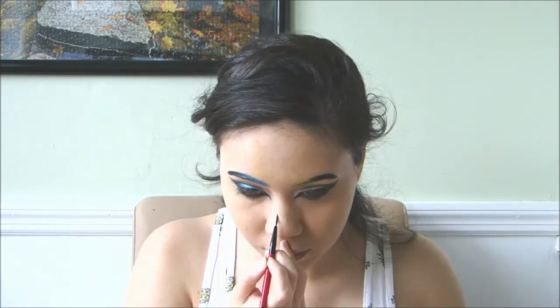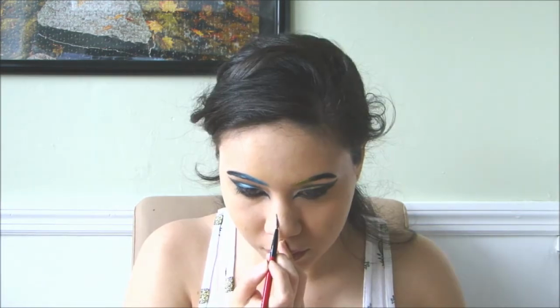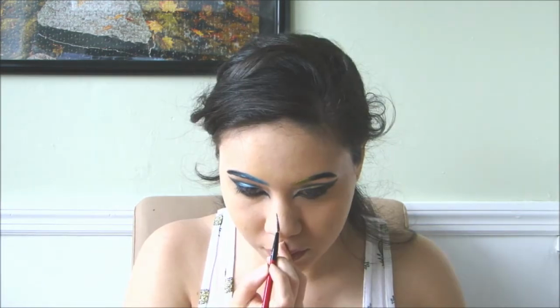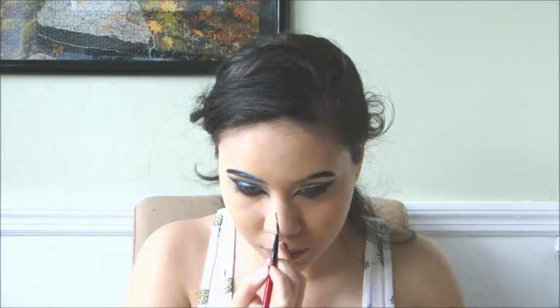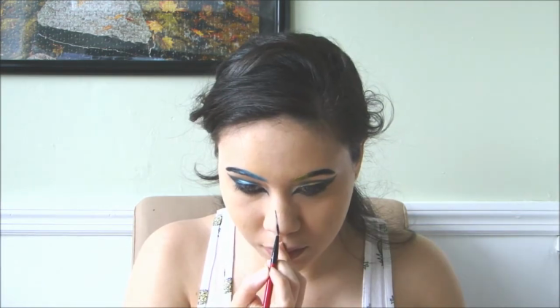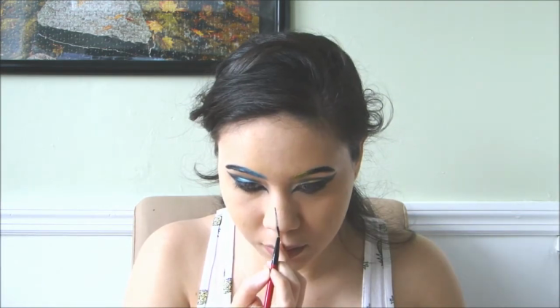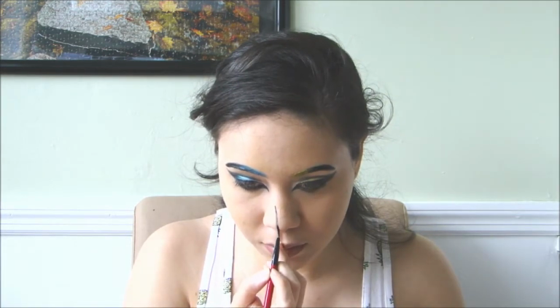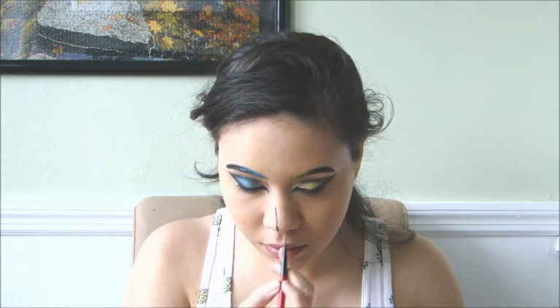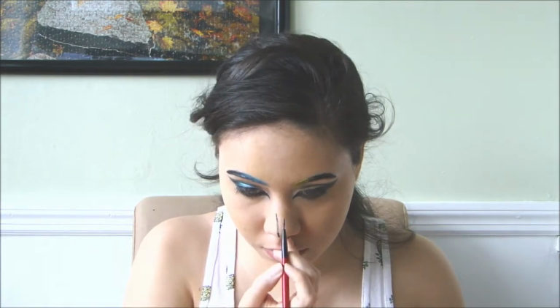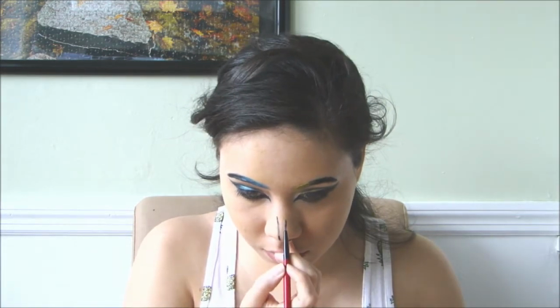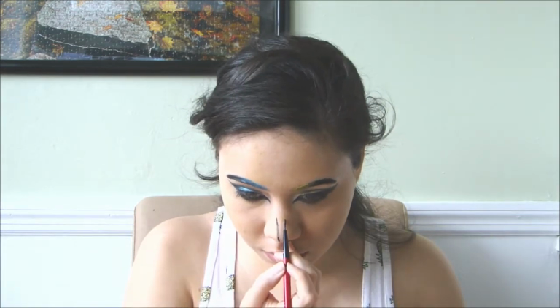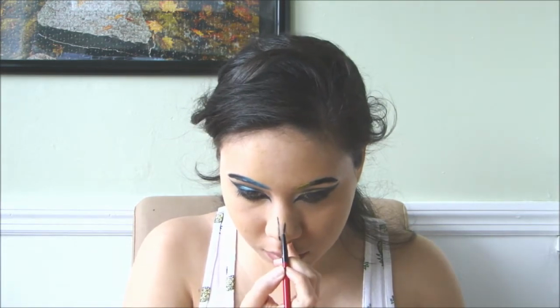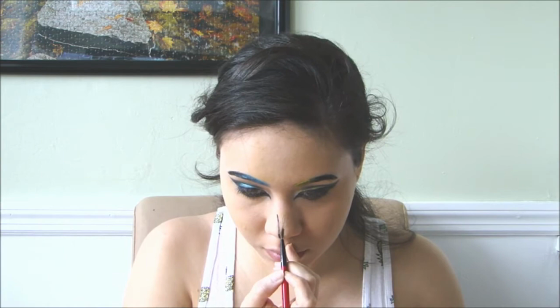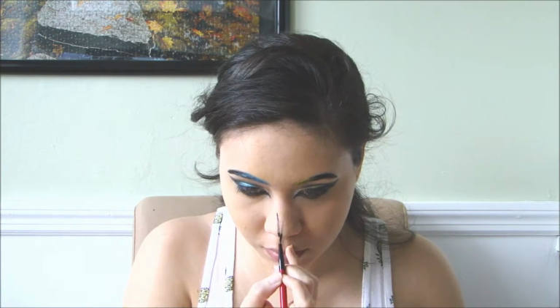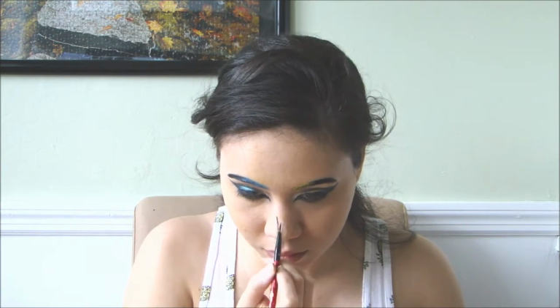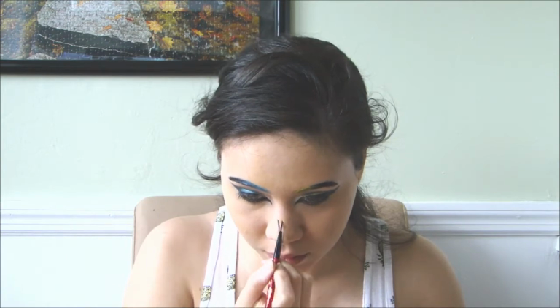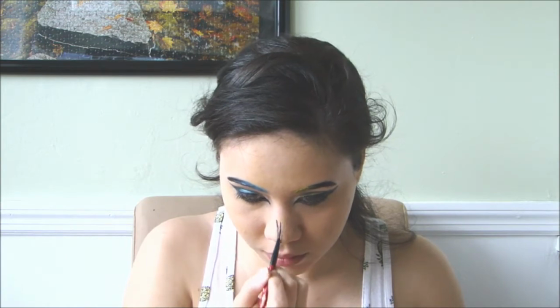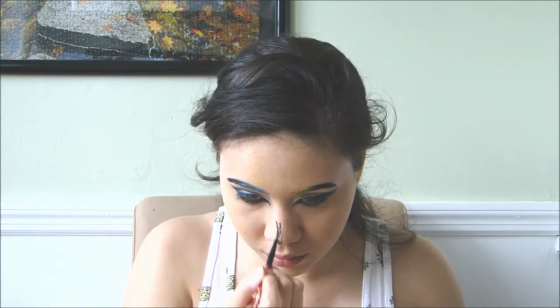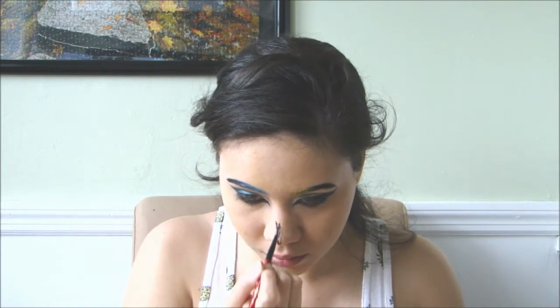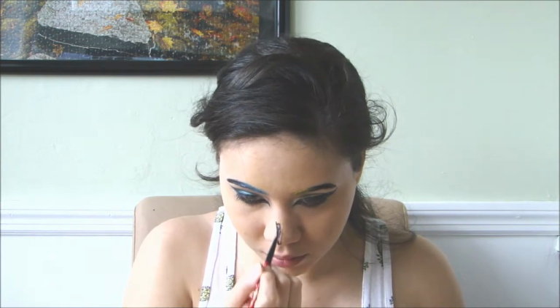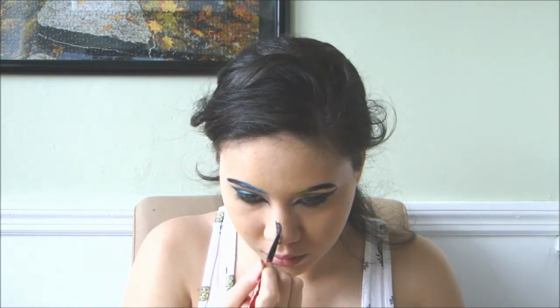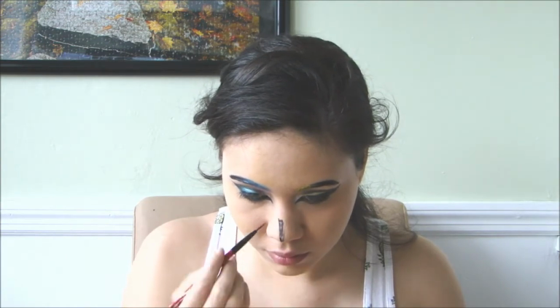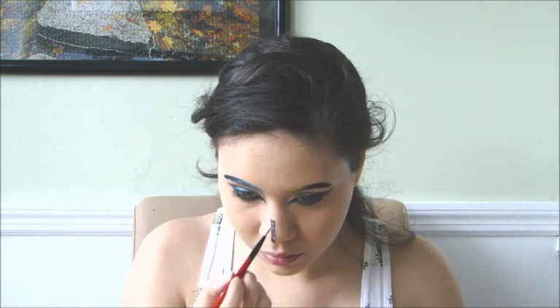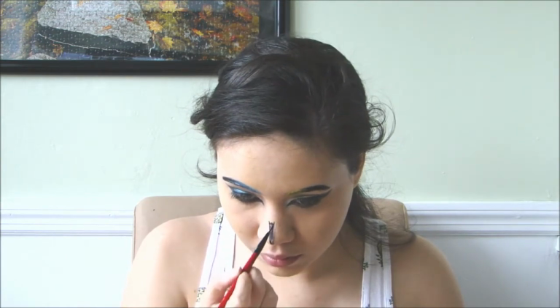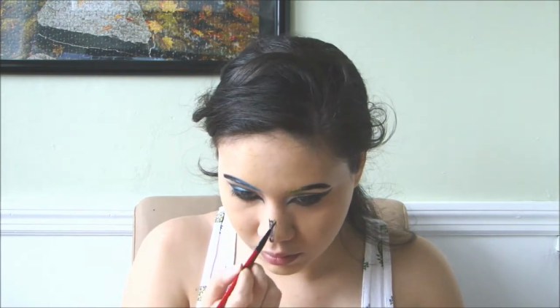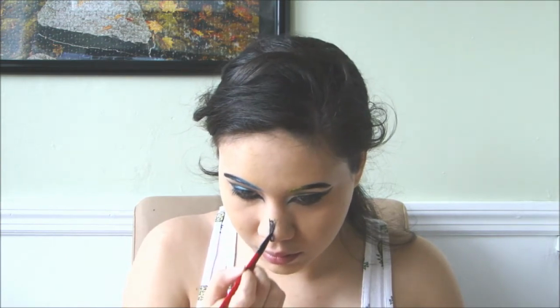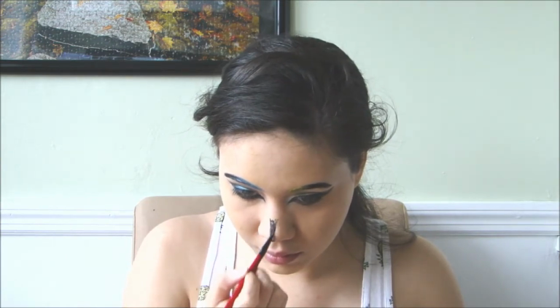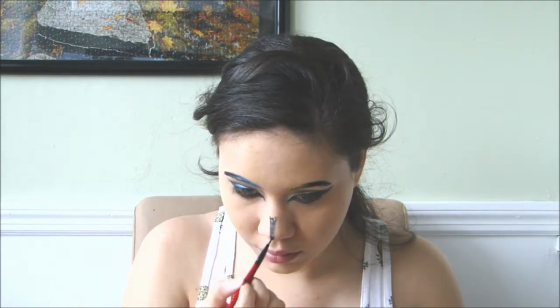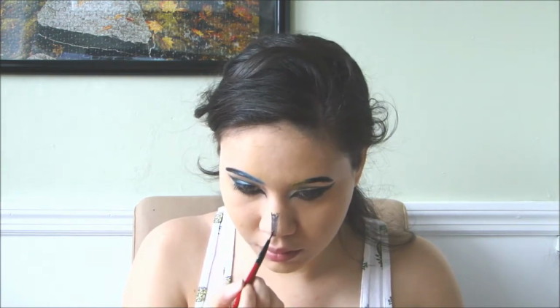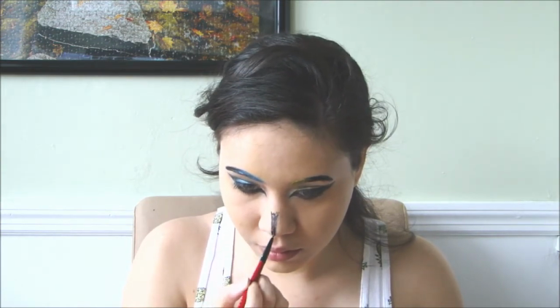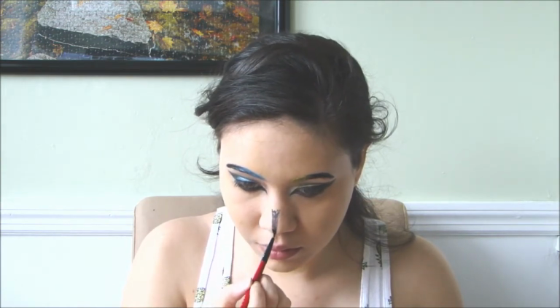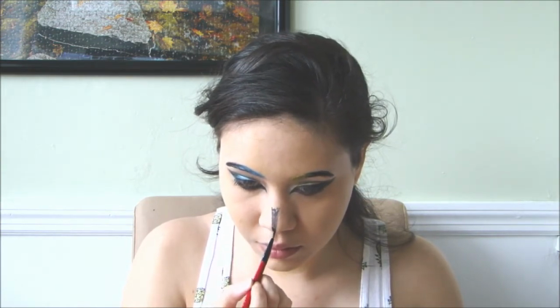Now for the snow owl details, I'm drawing a black beak on my nose and blended it upwards.